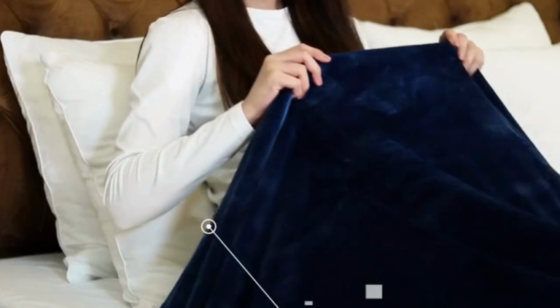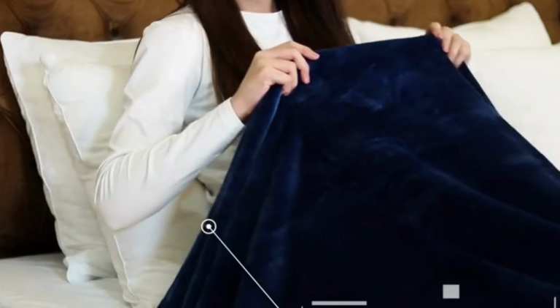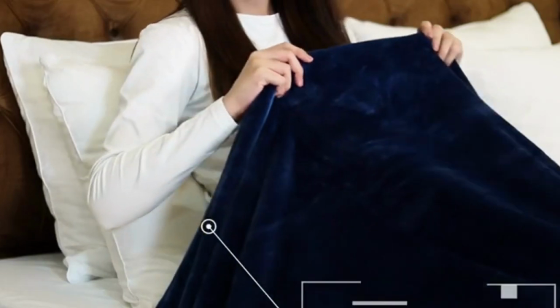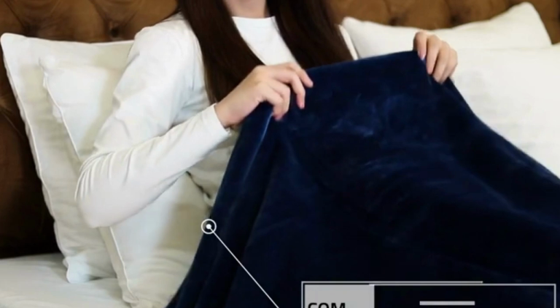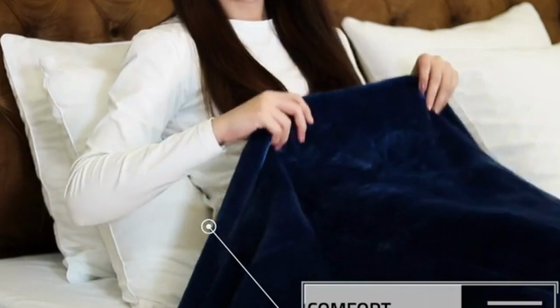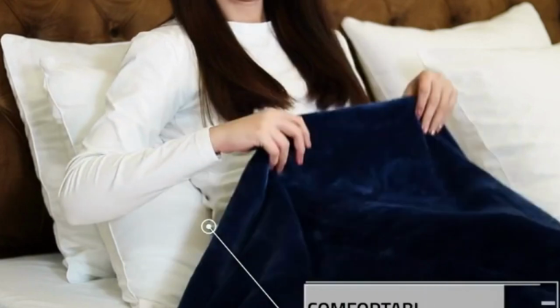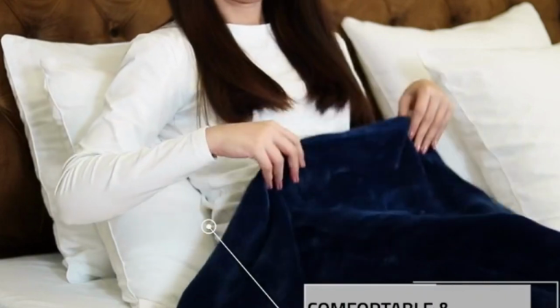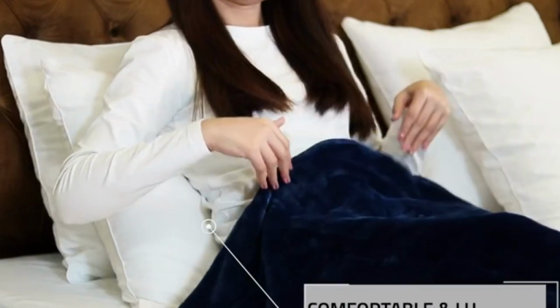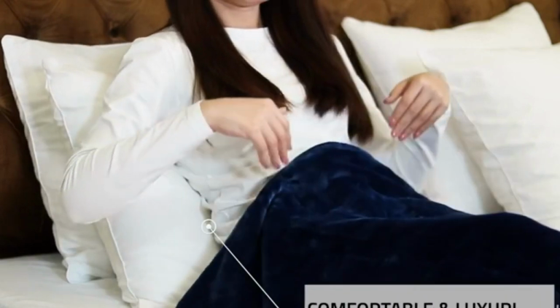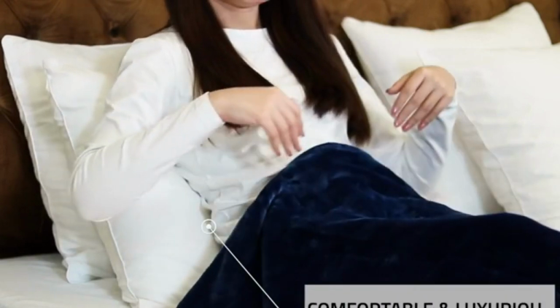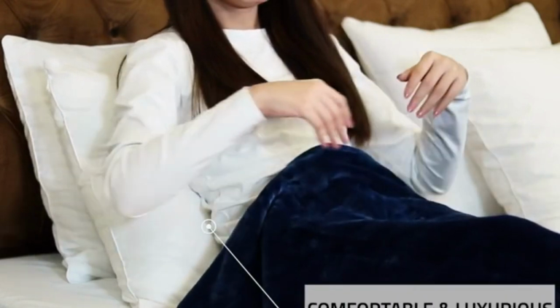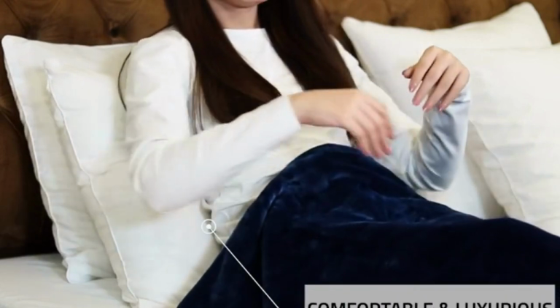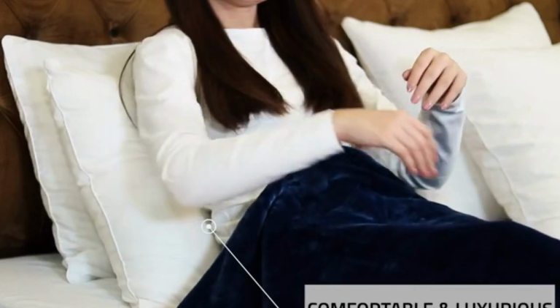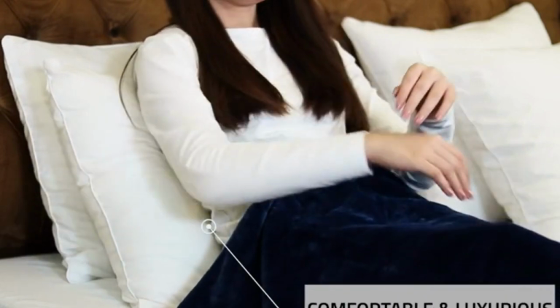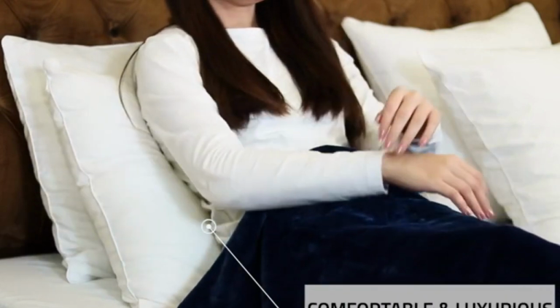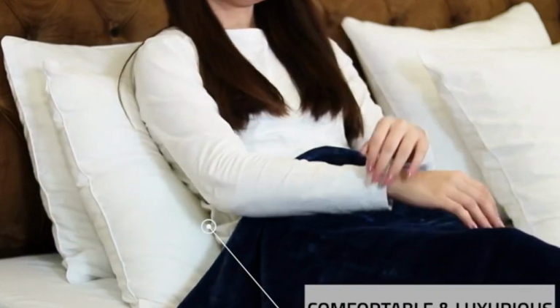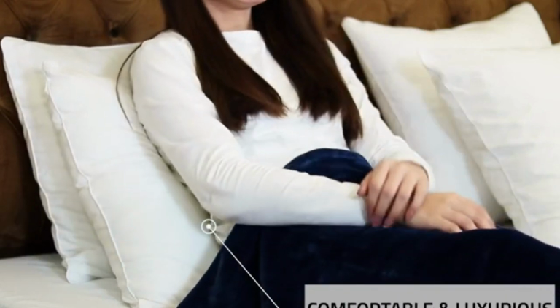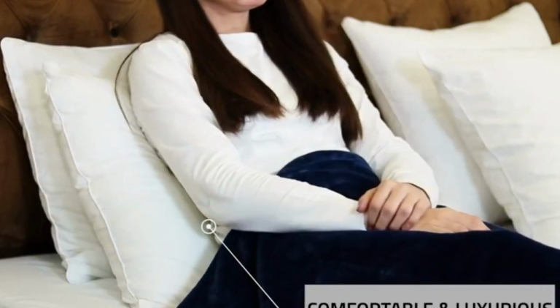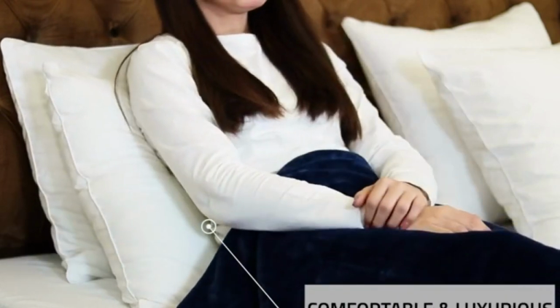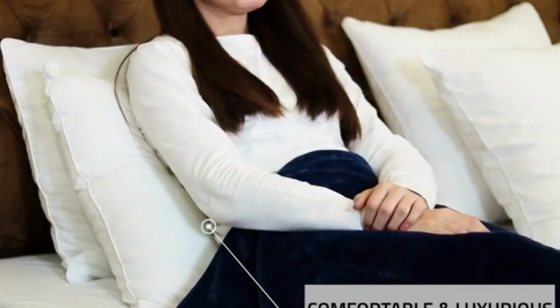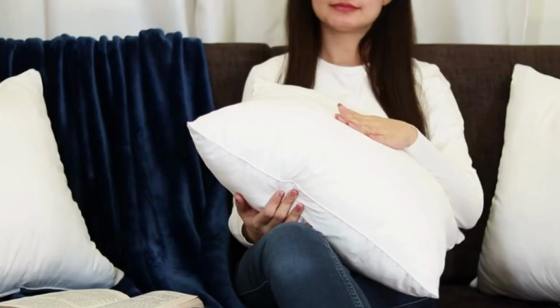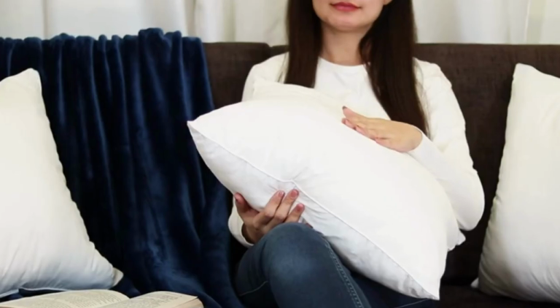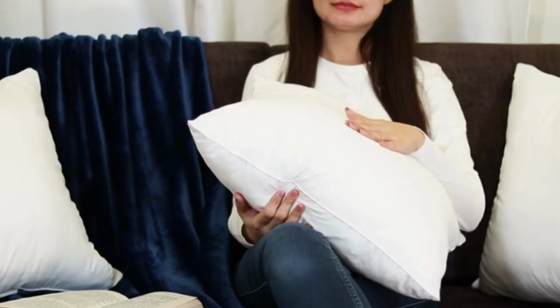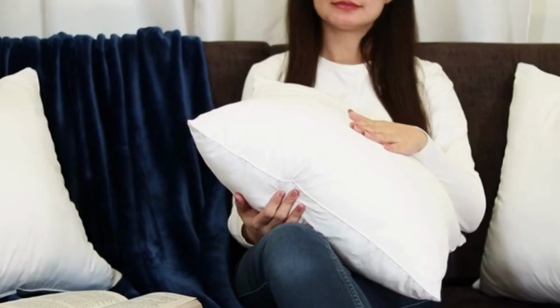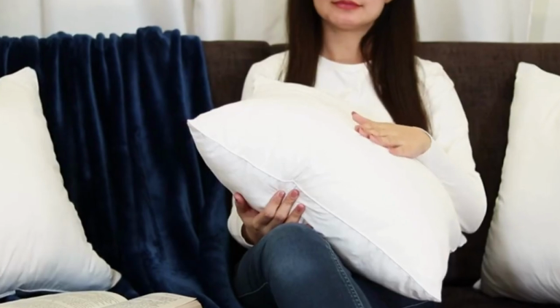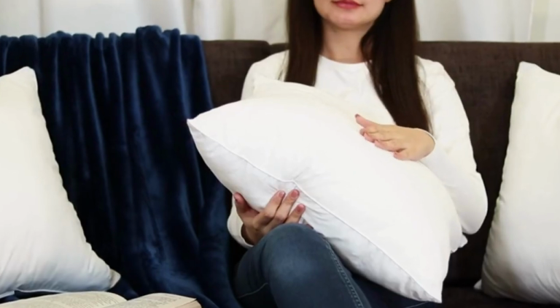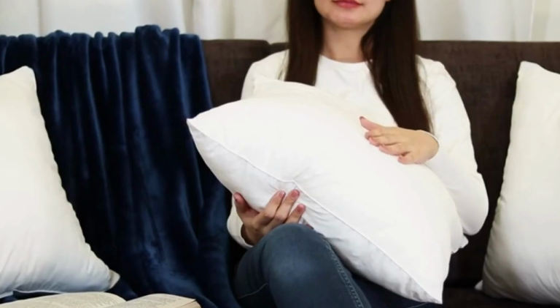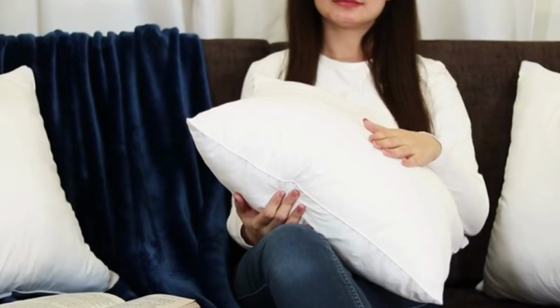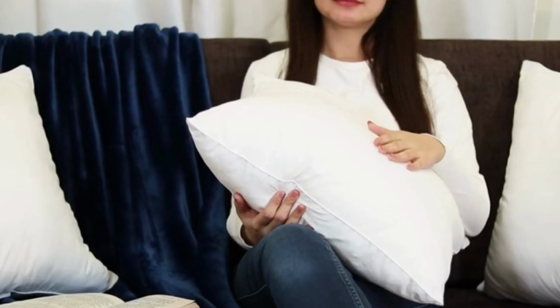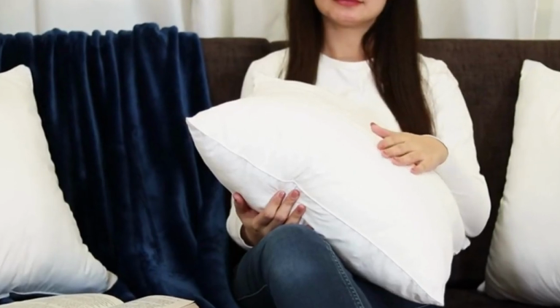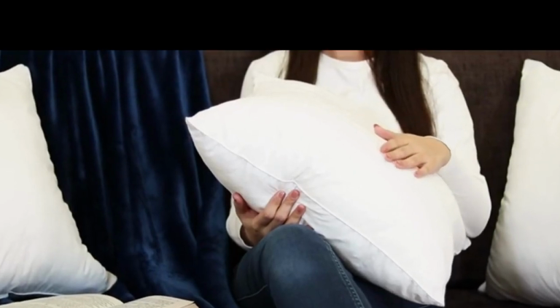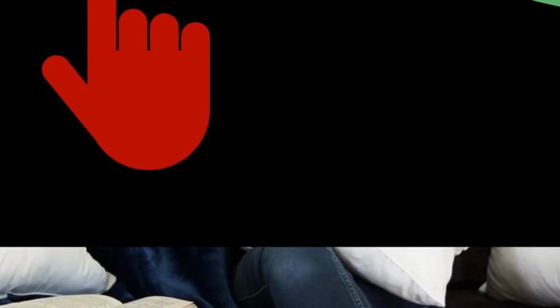Number six: easy care — it is advisable to spot clean the pillow.